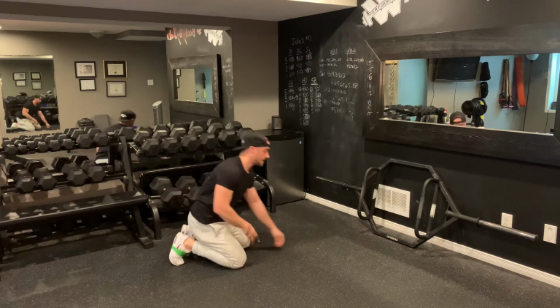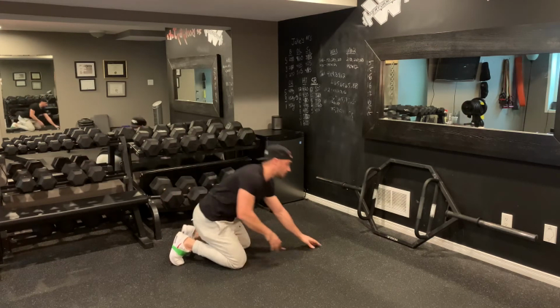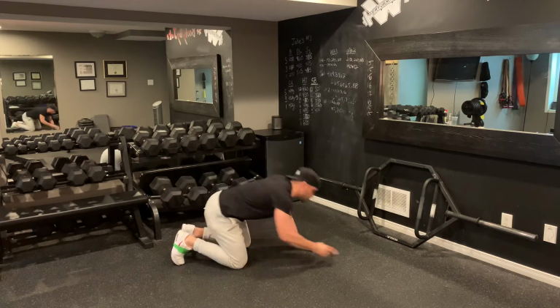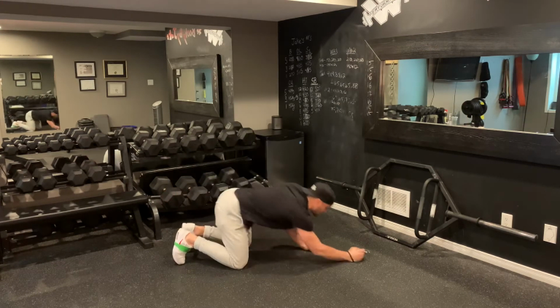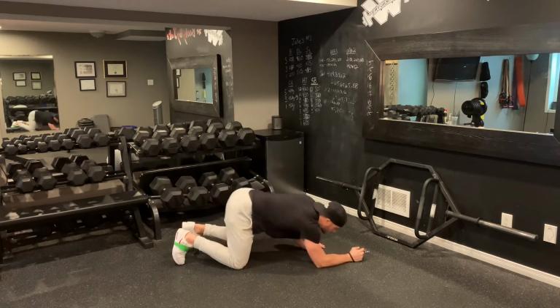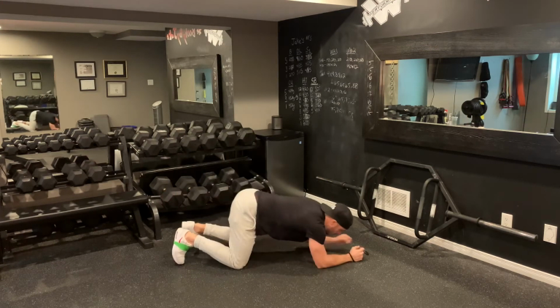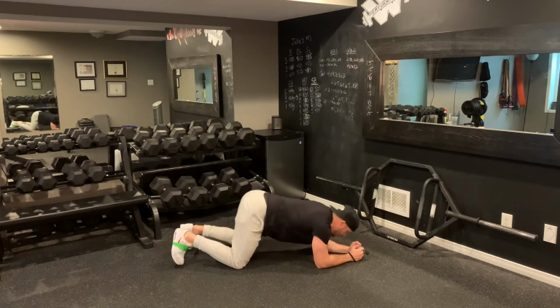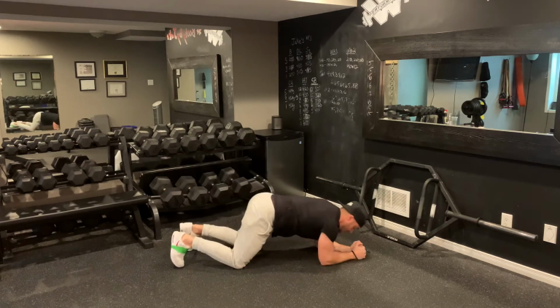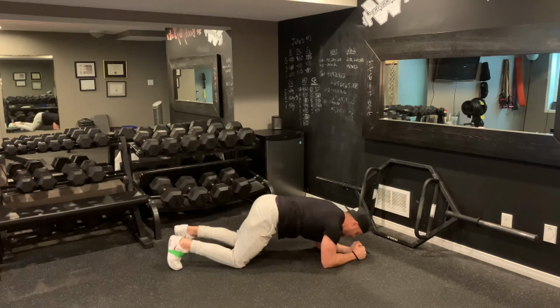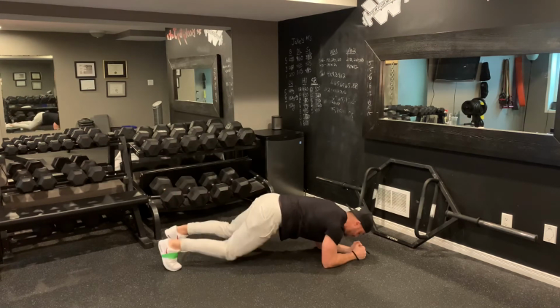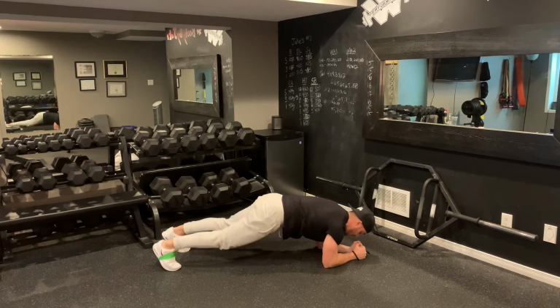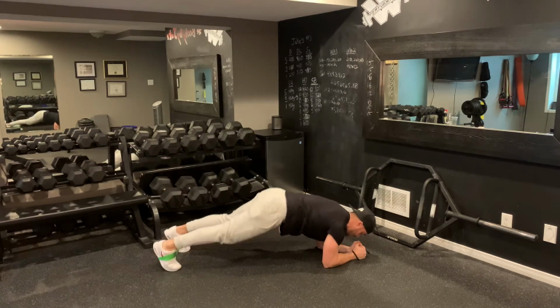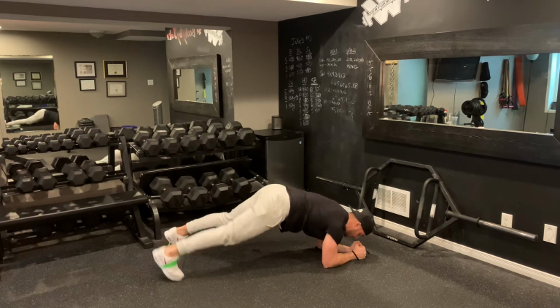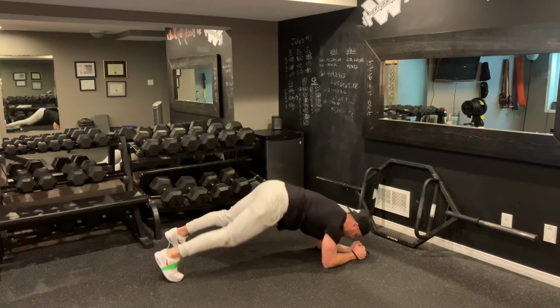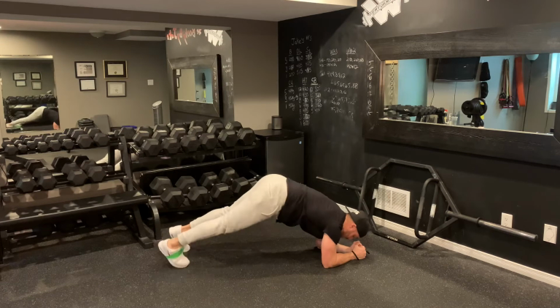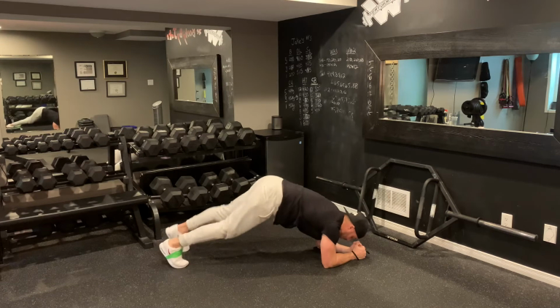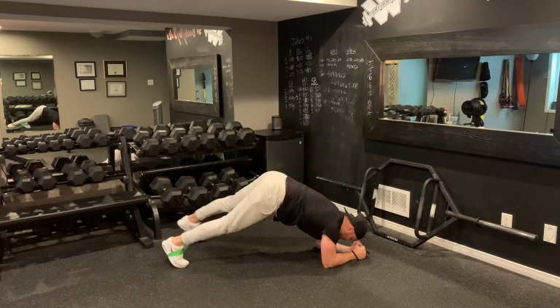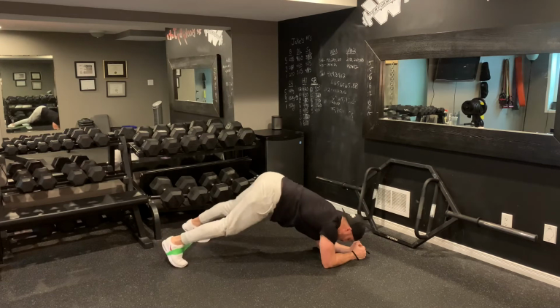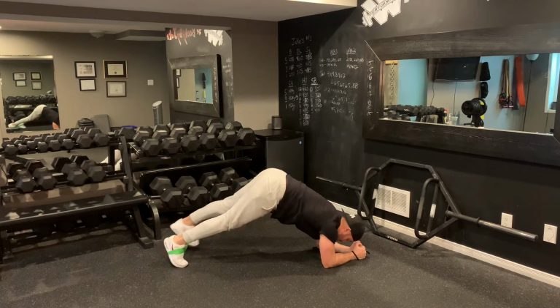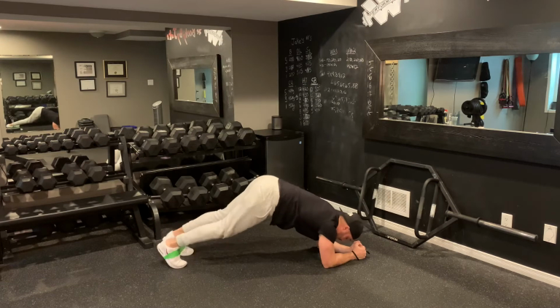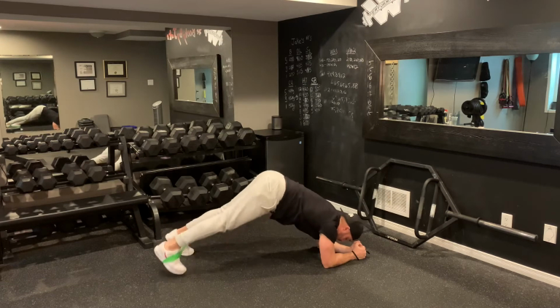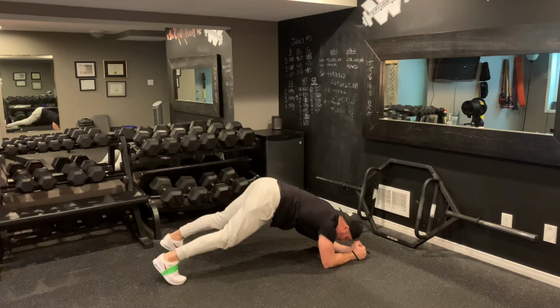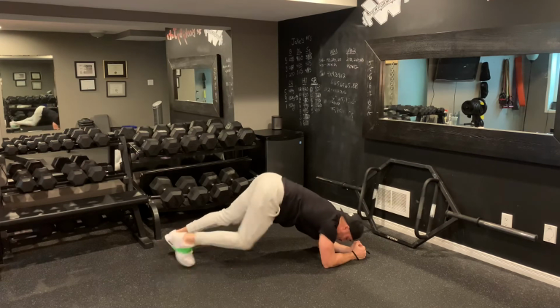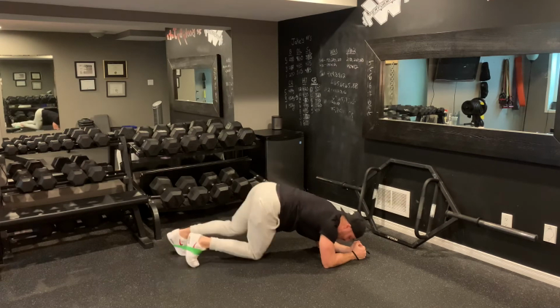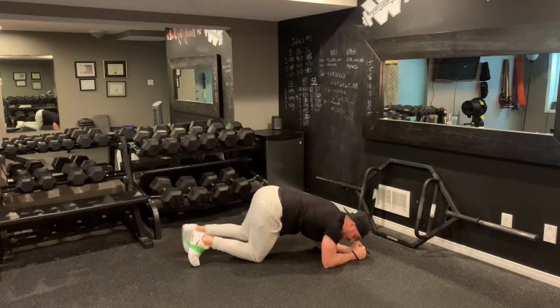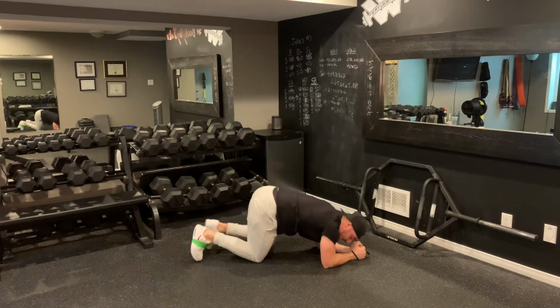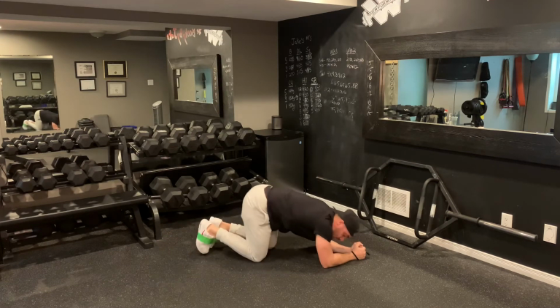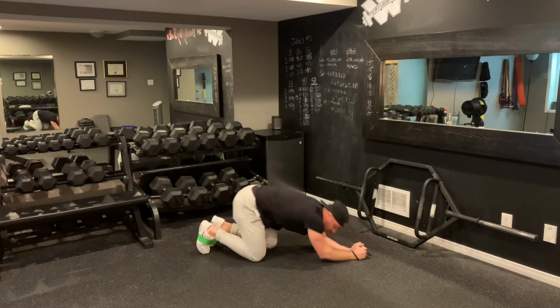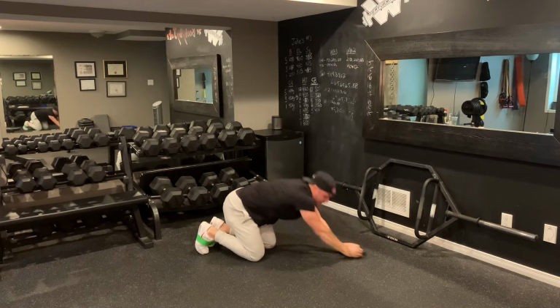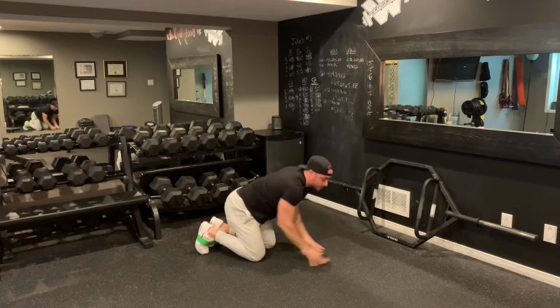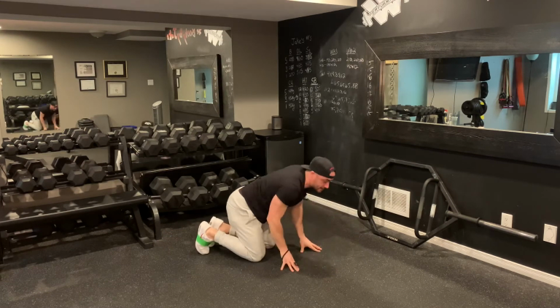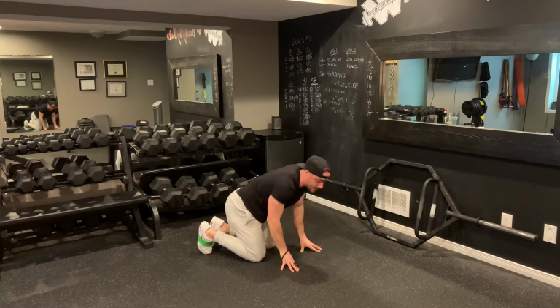But again, what you want to avoid is as you start to step, your butt comes up in the air high. Make sure you keep that butt down.